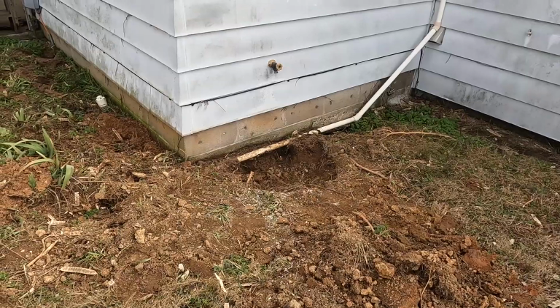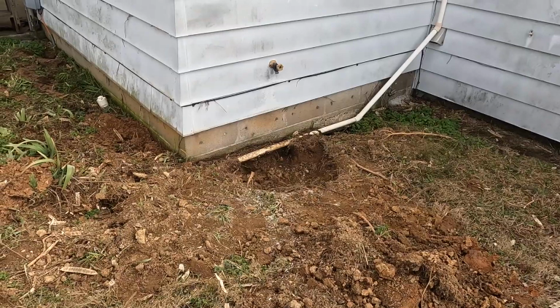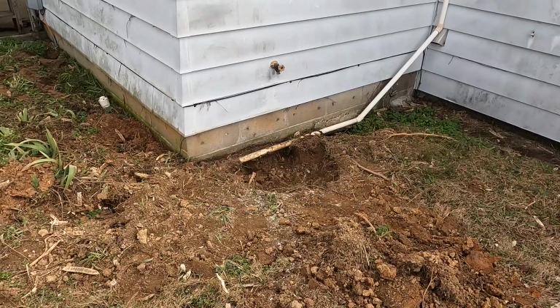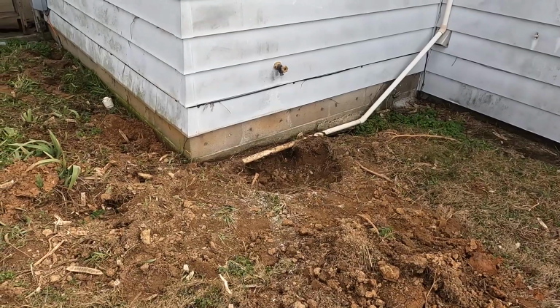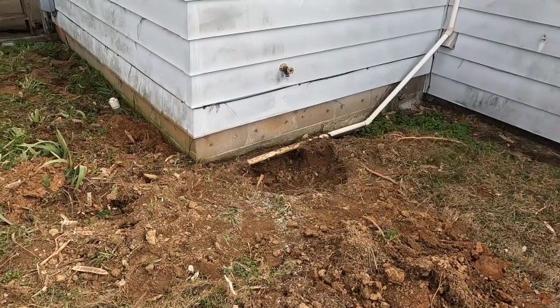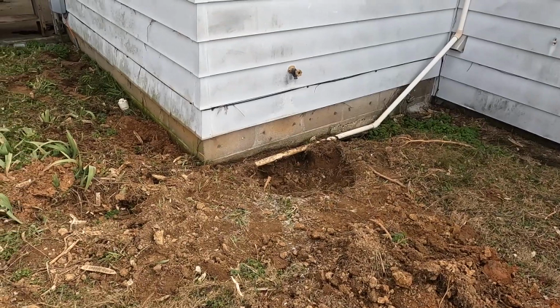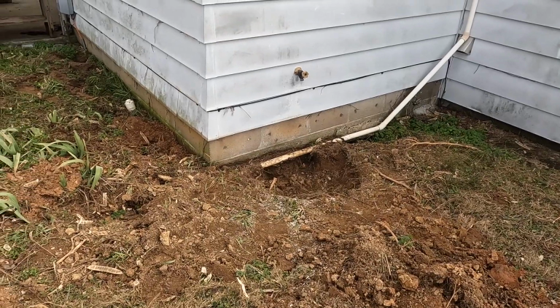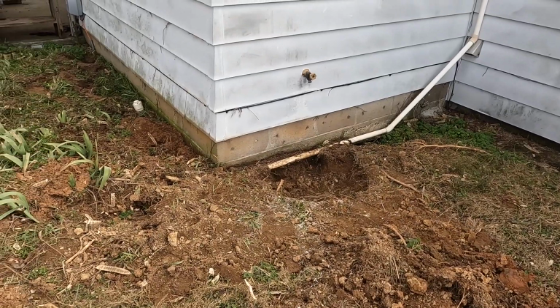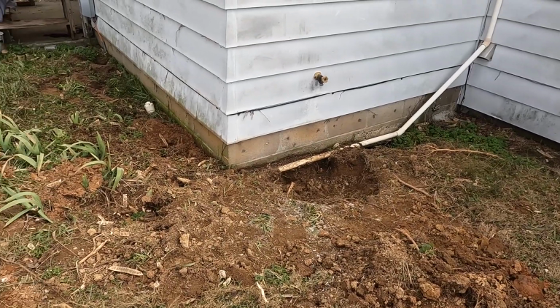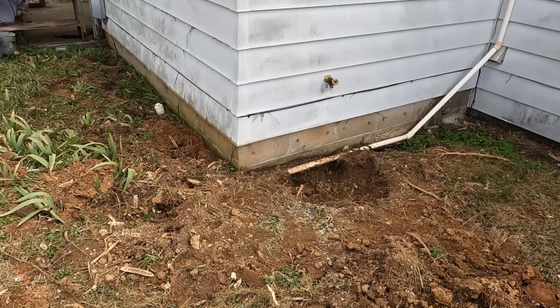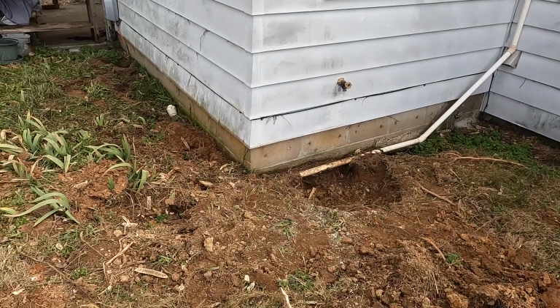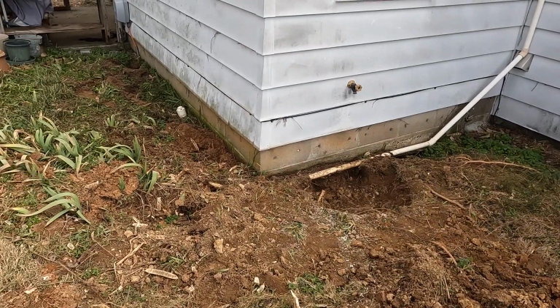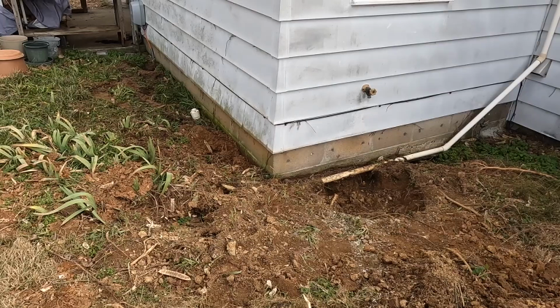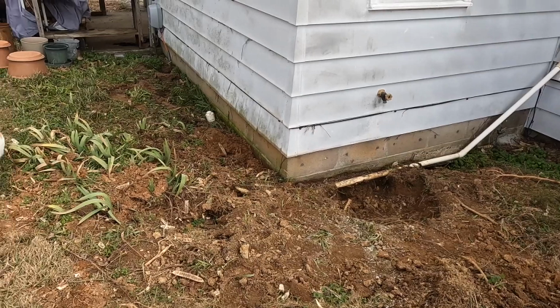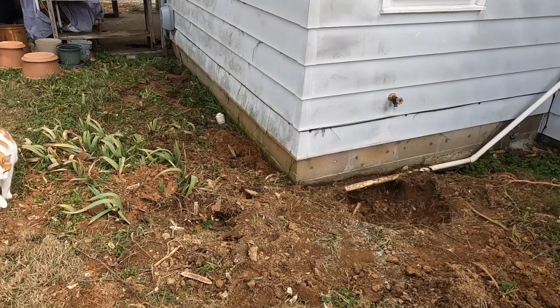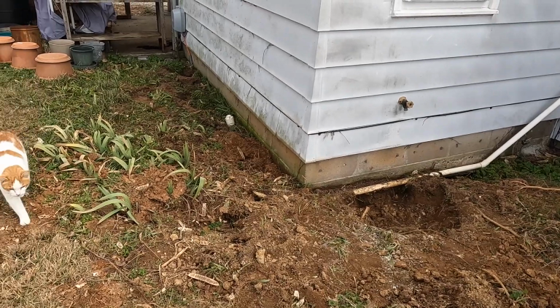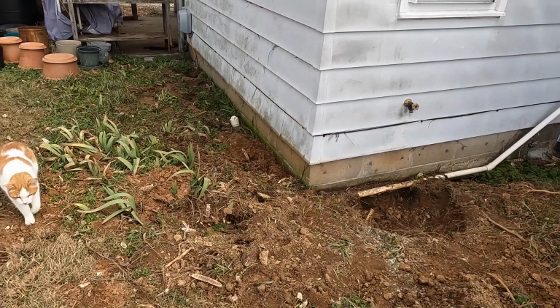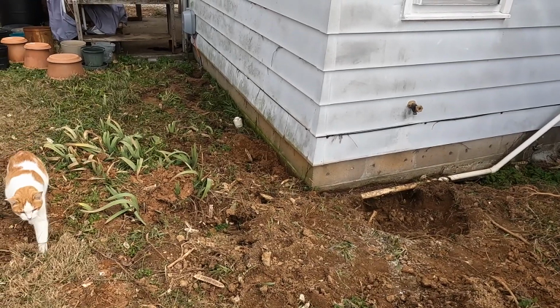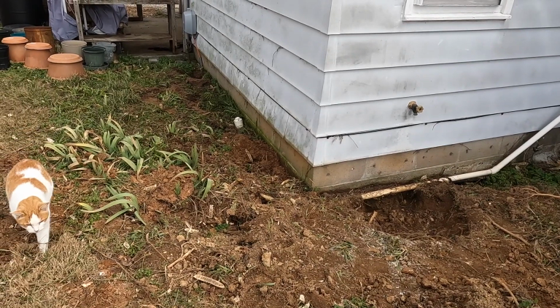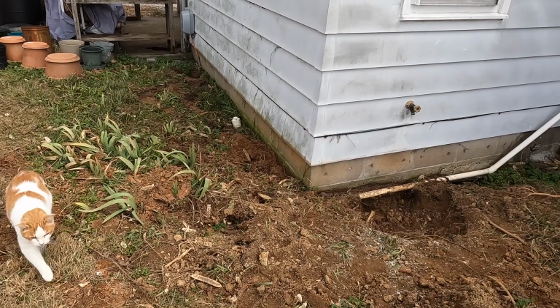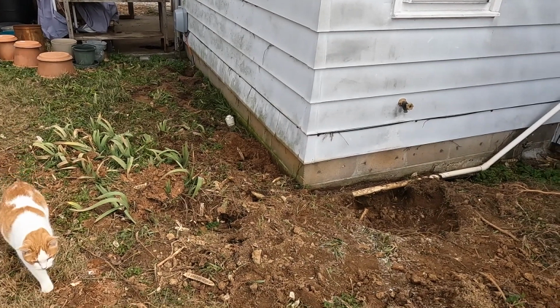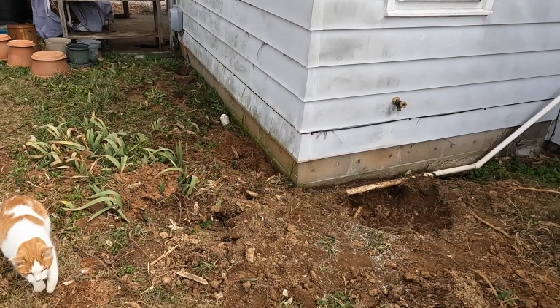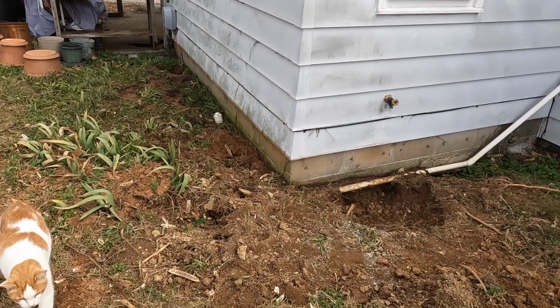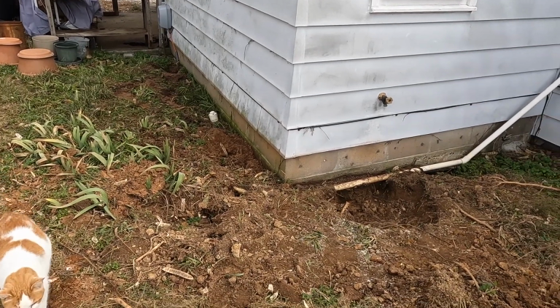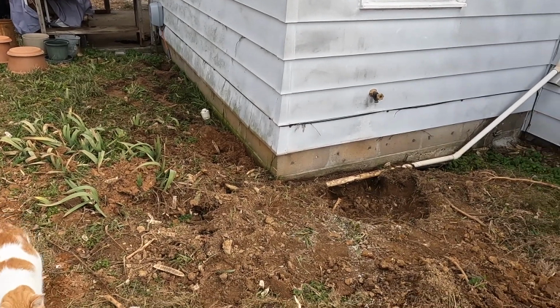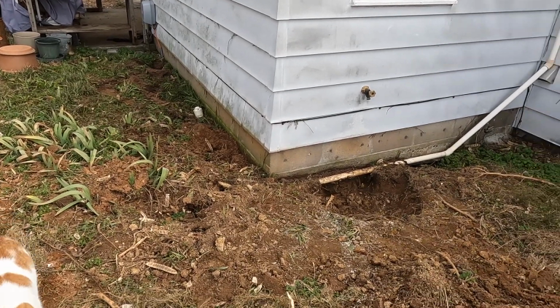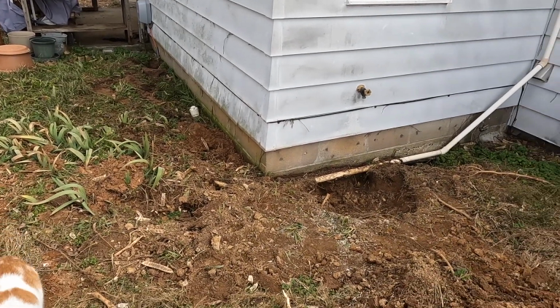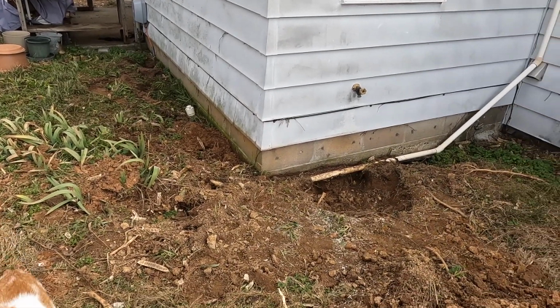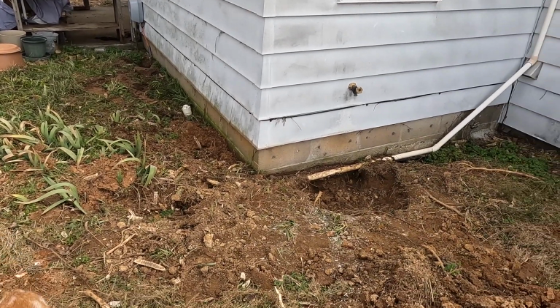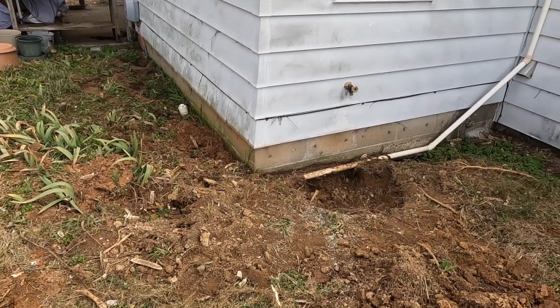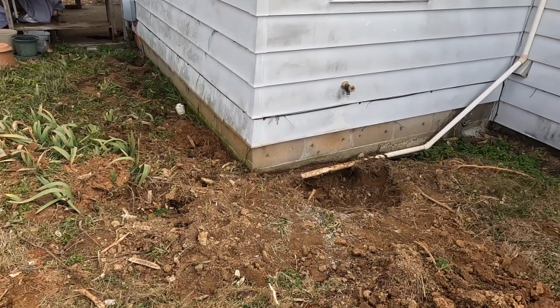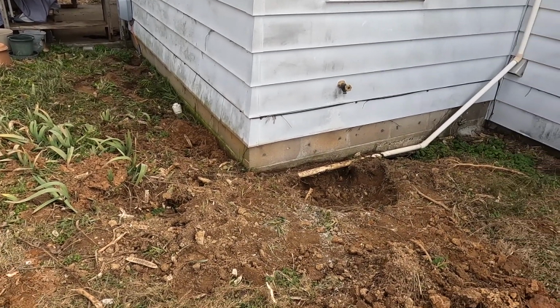Daniel went through and dug up the trees, so I'm going to go ahead and fill this hole in.